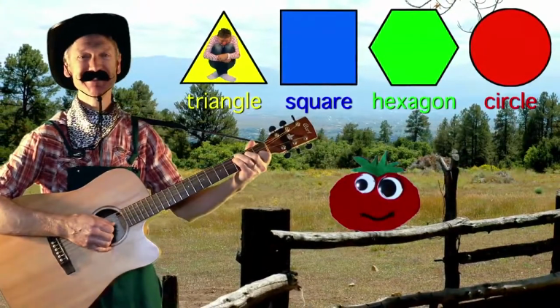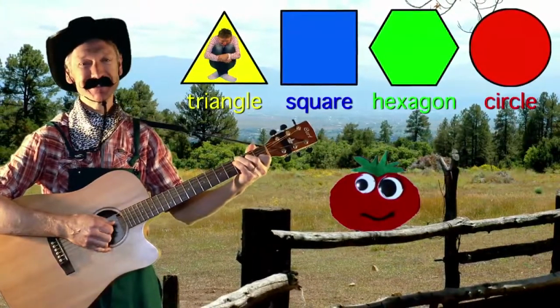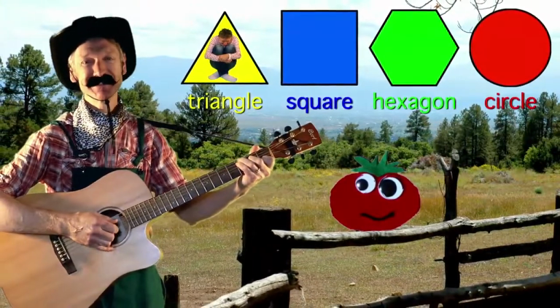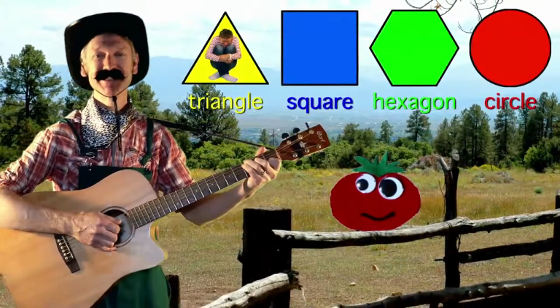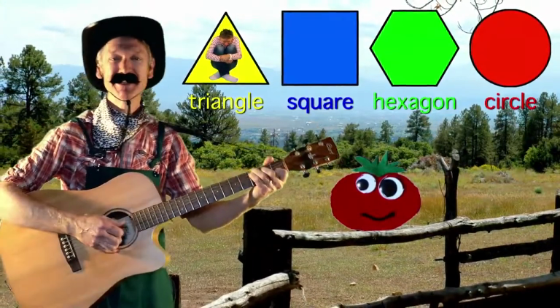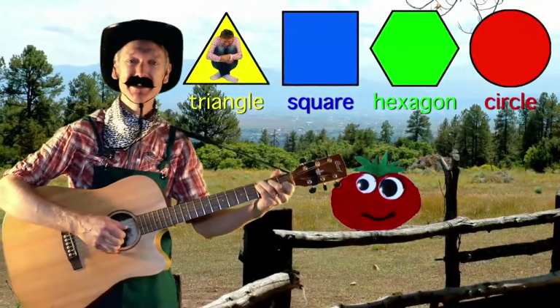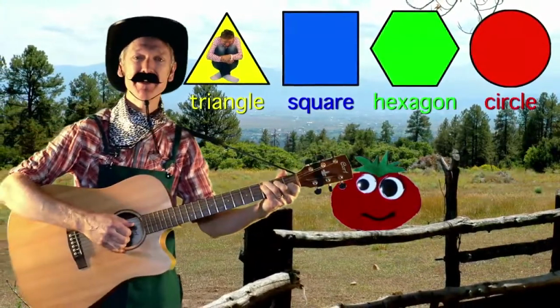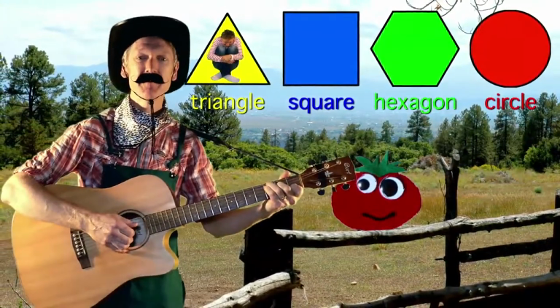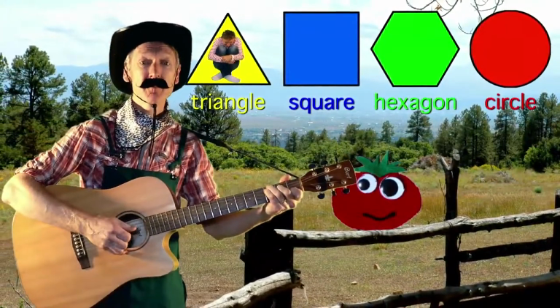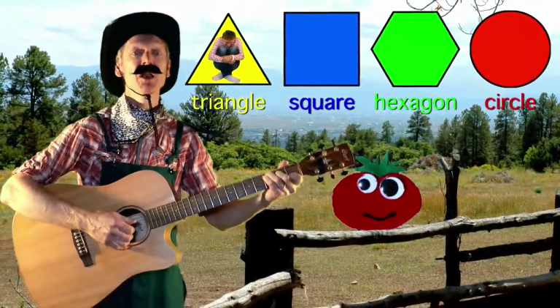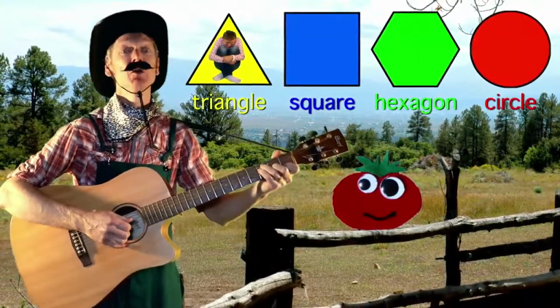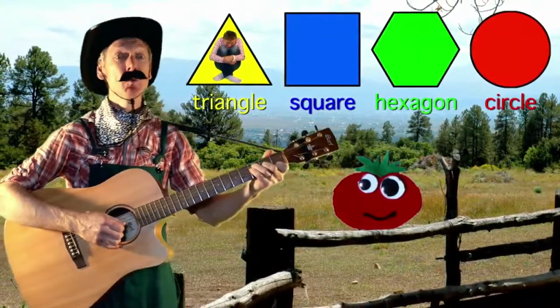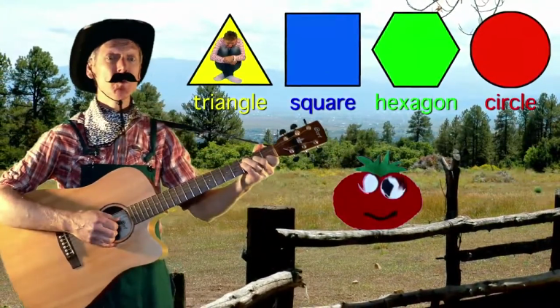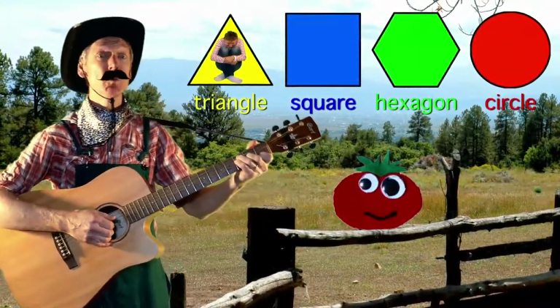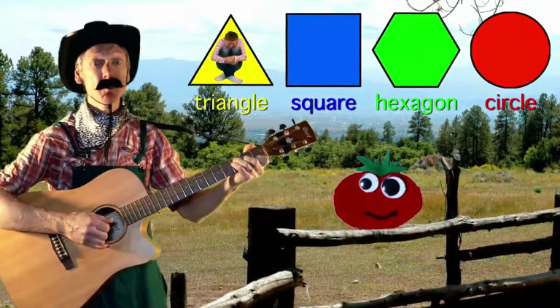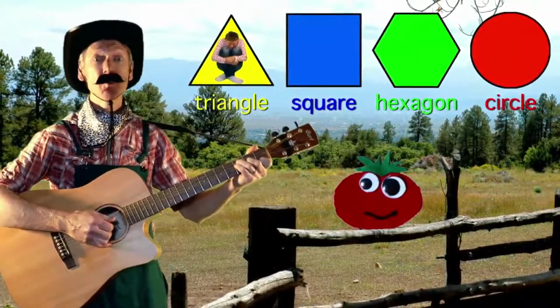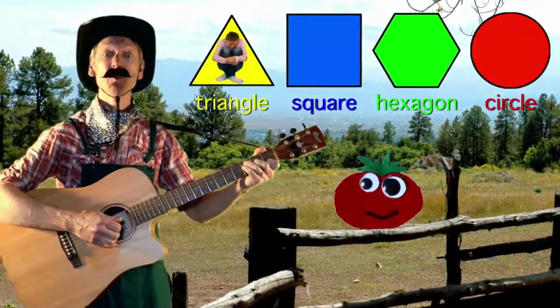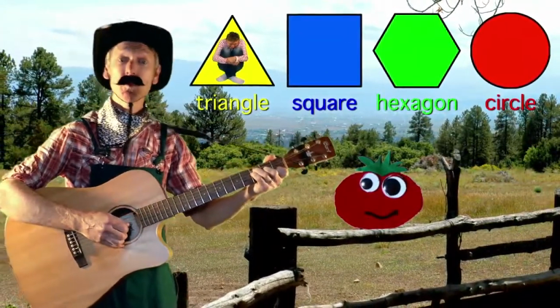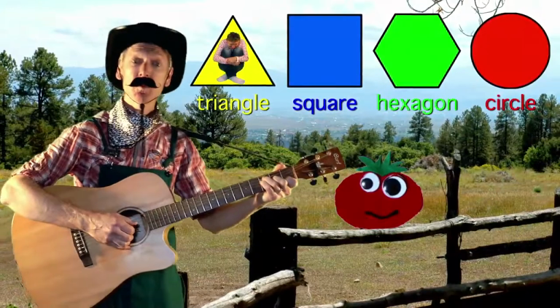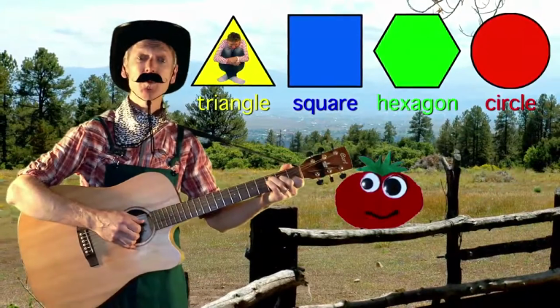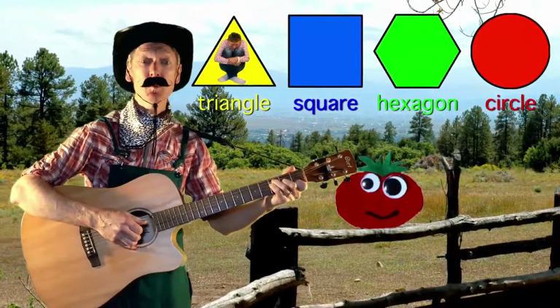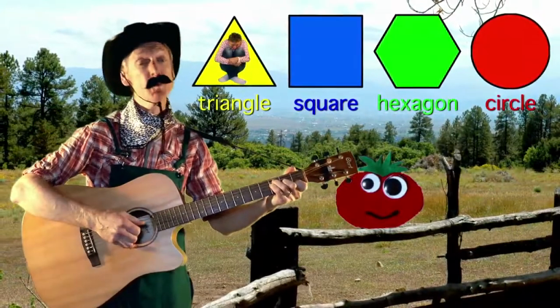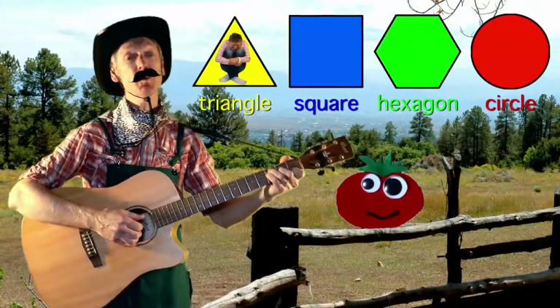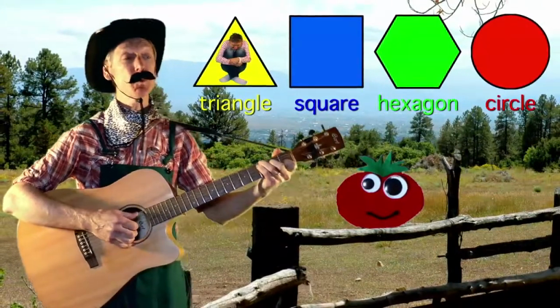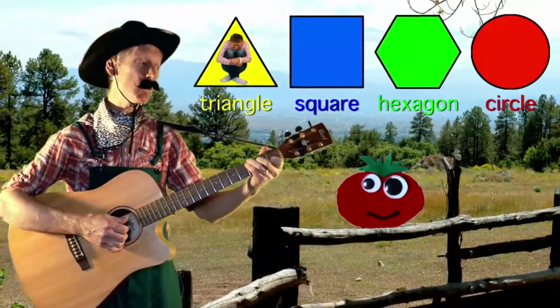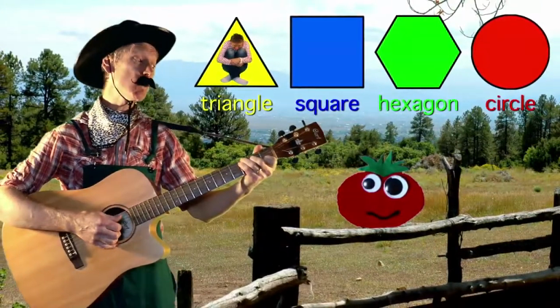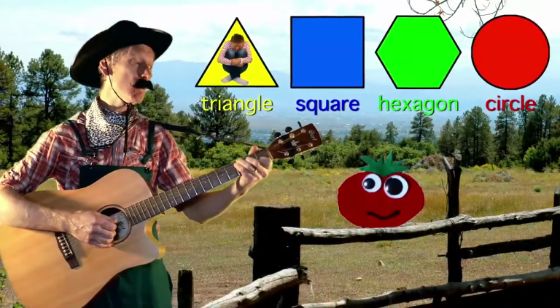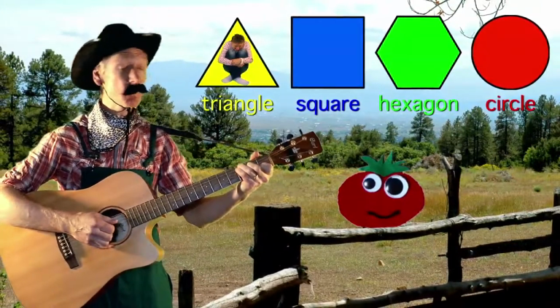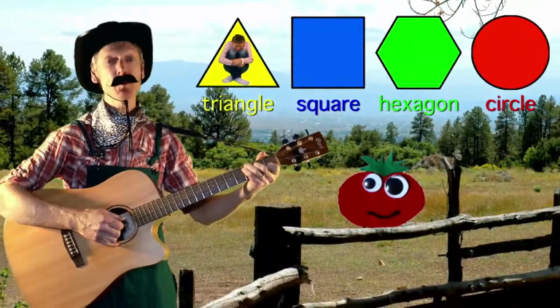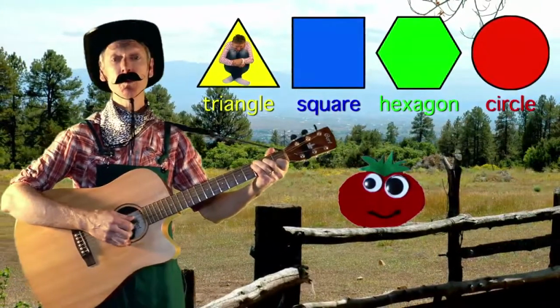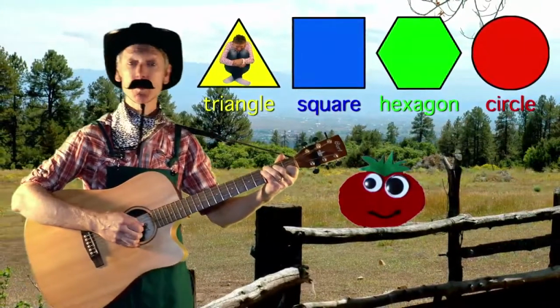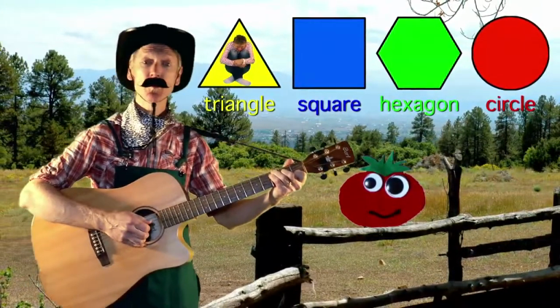What's your favourite shape? What's your favourite shape? What's your favourite shape?